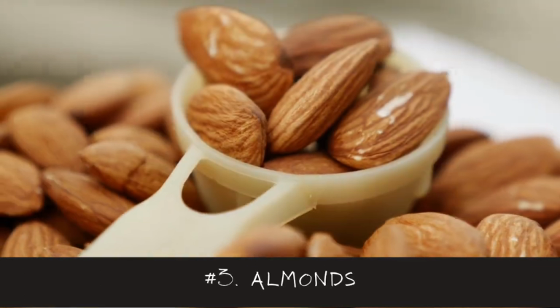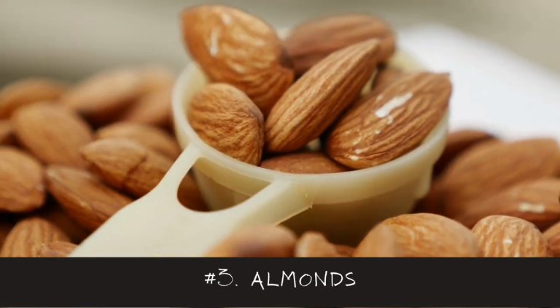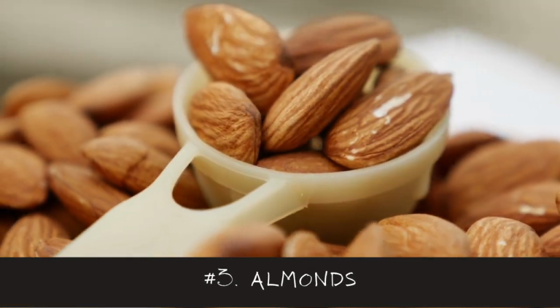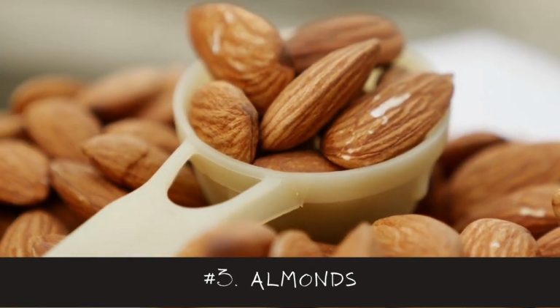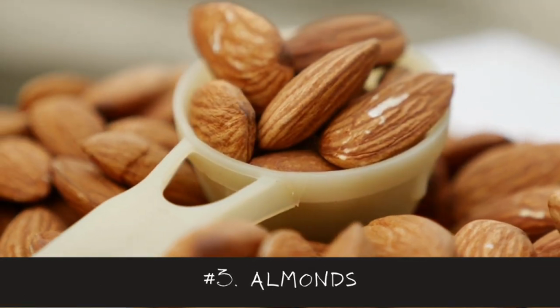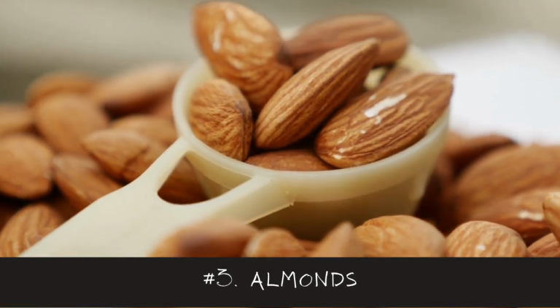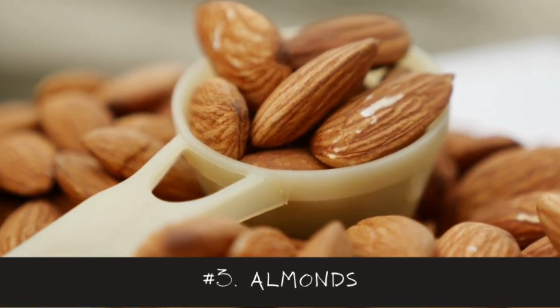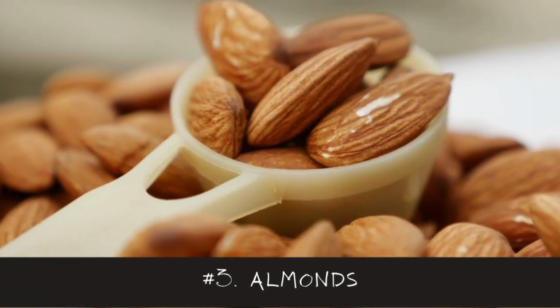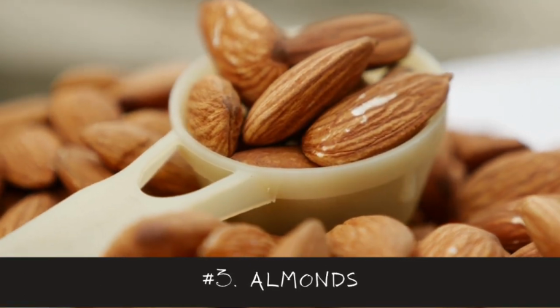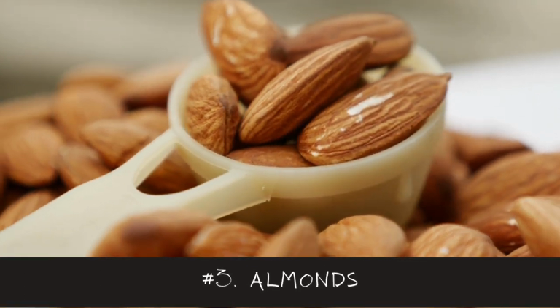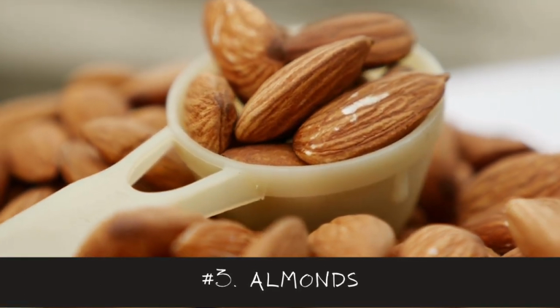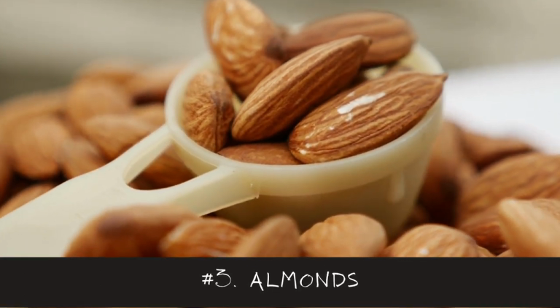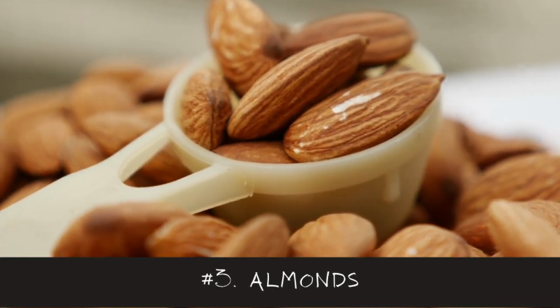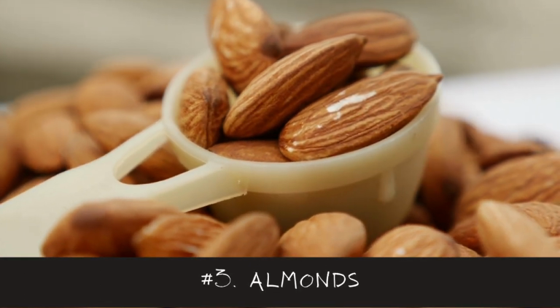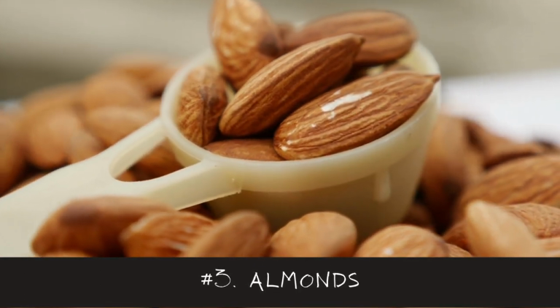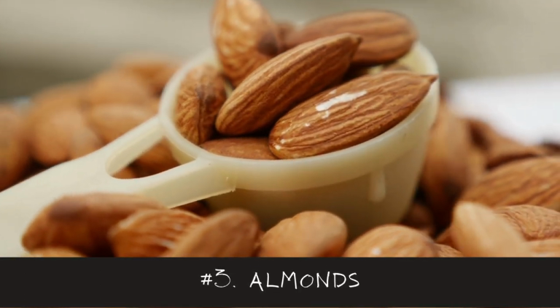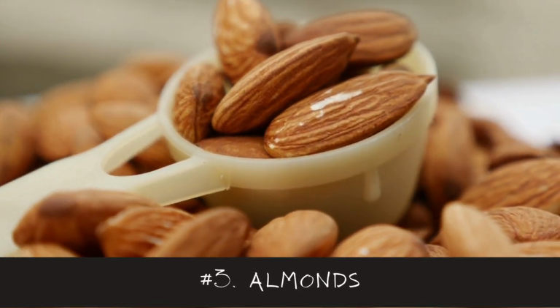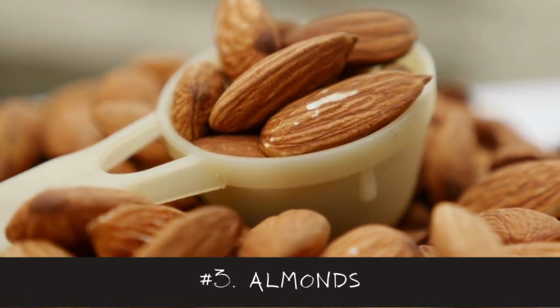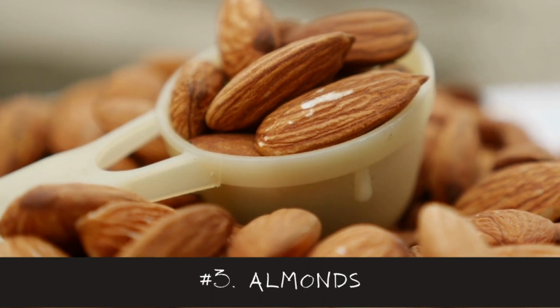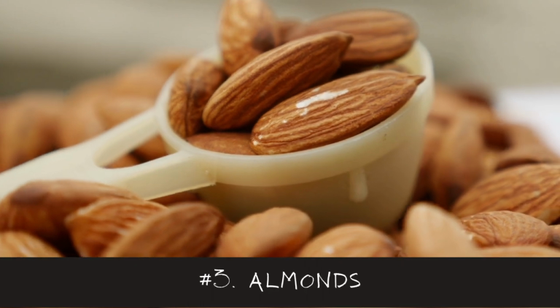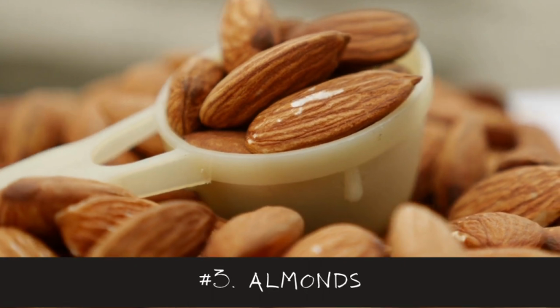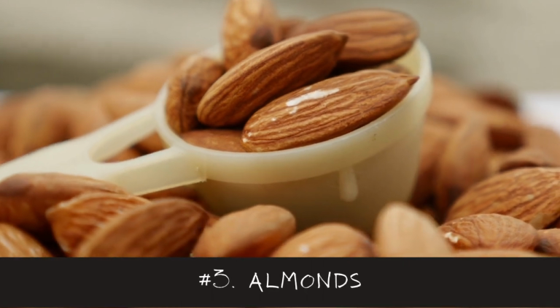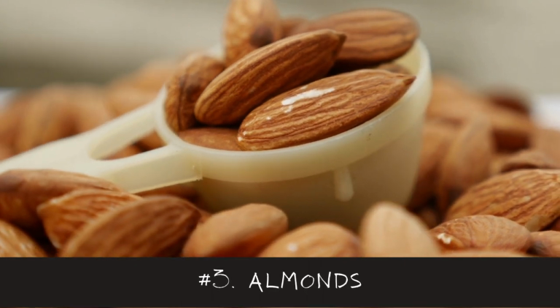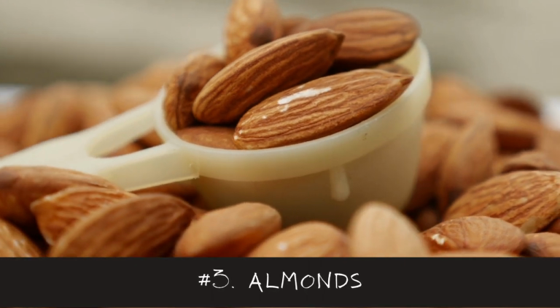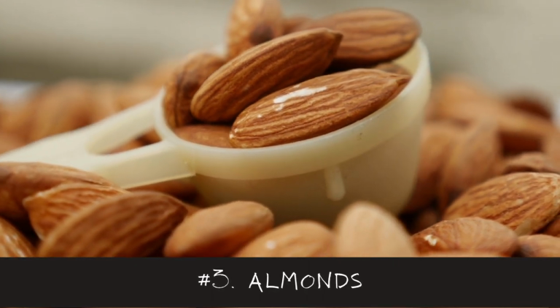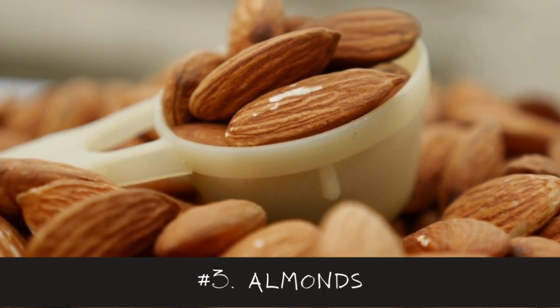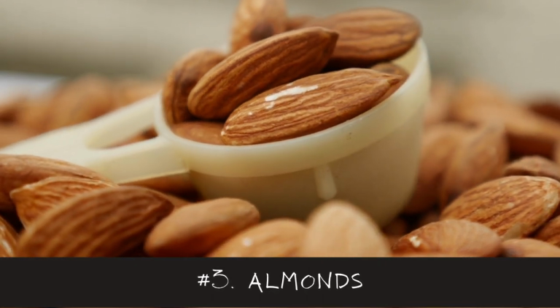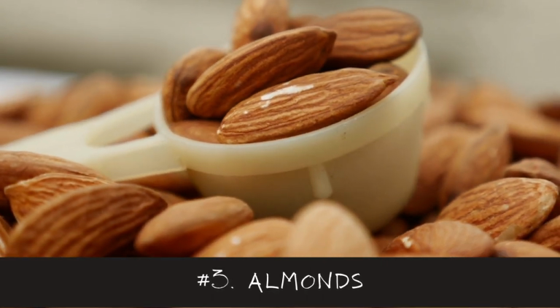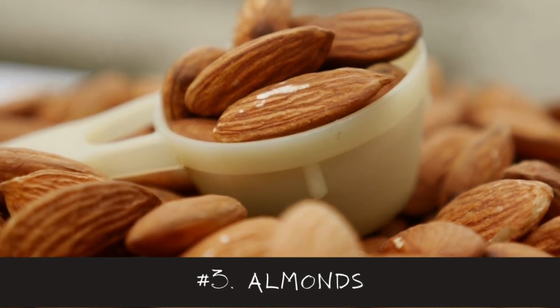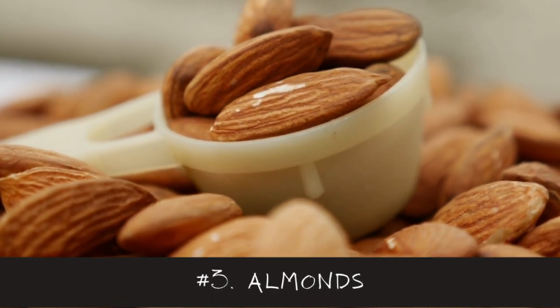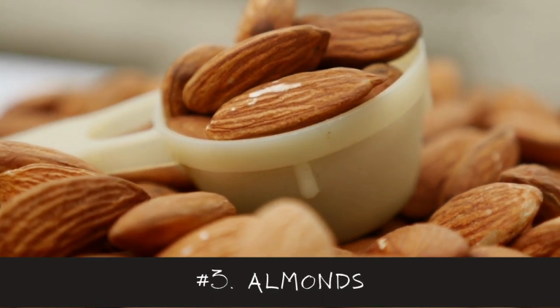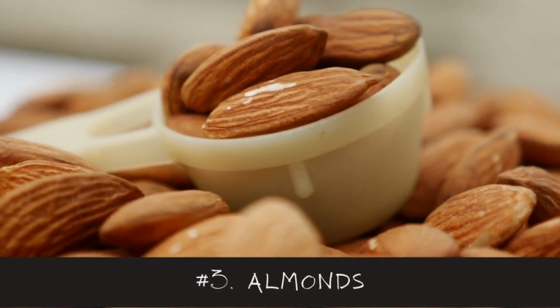Number 3 is Raw Almonds. They contain a lot of calcium and magnesium and can be paired with bananas for a powerful lactogenic snack.